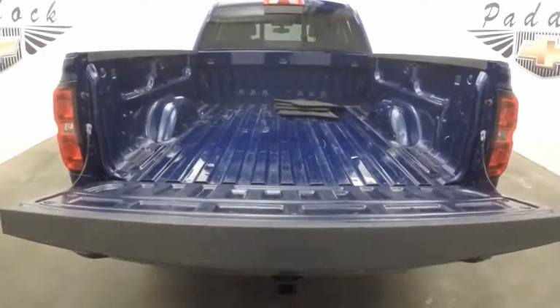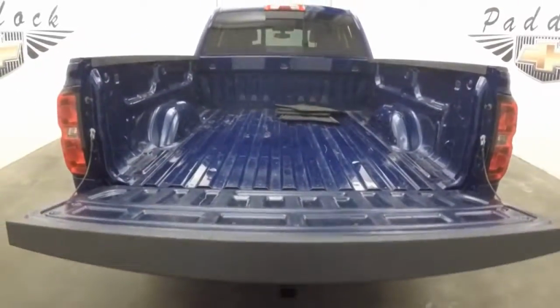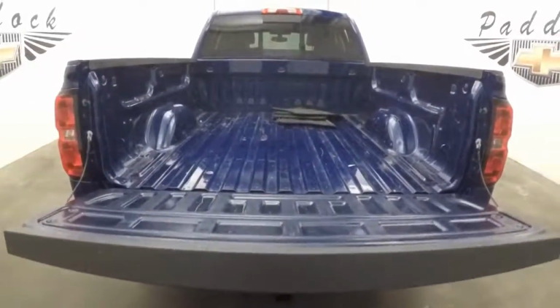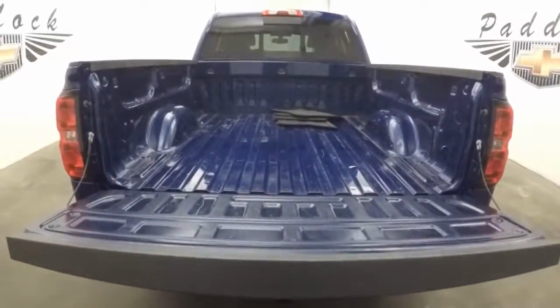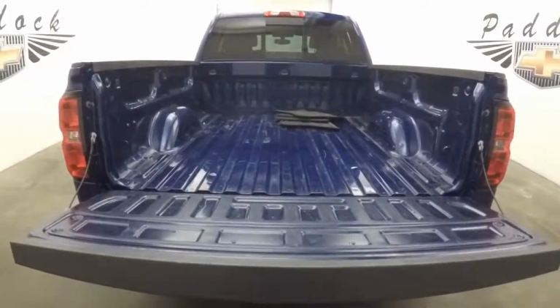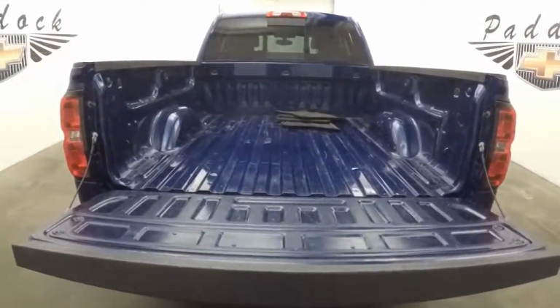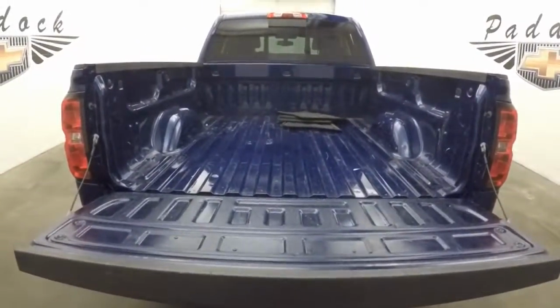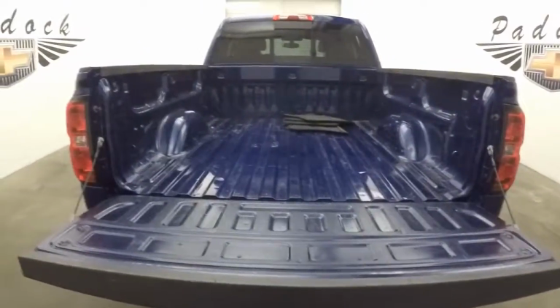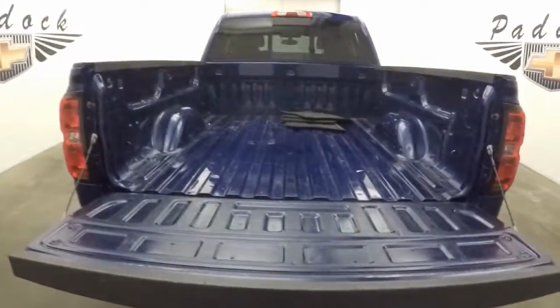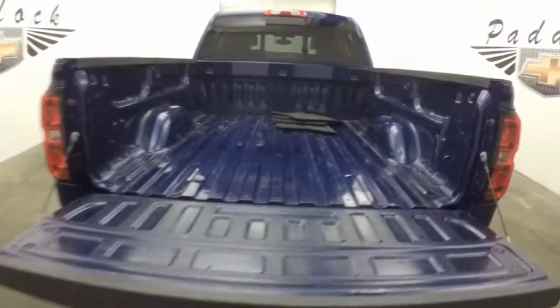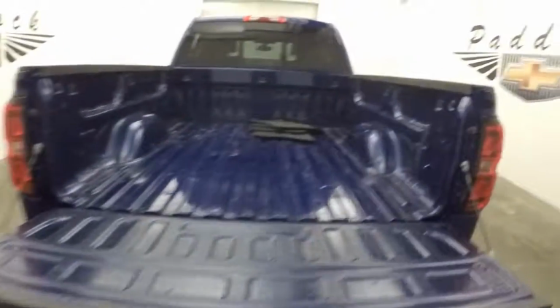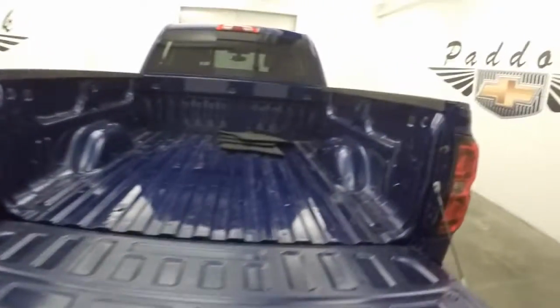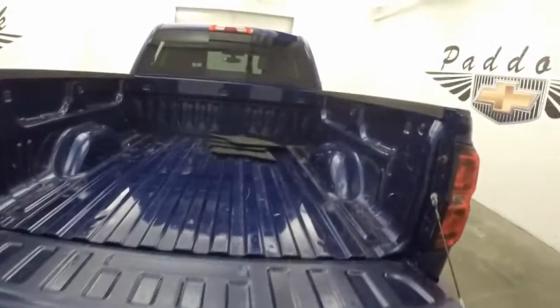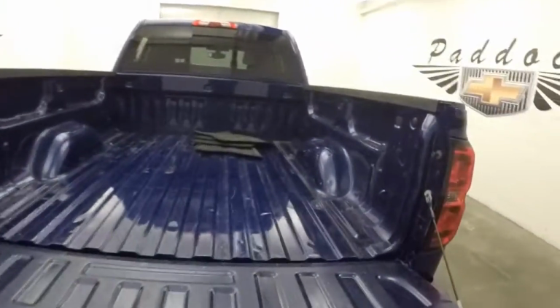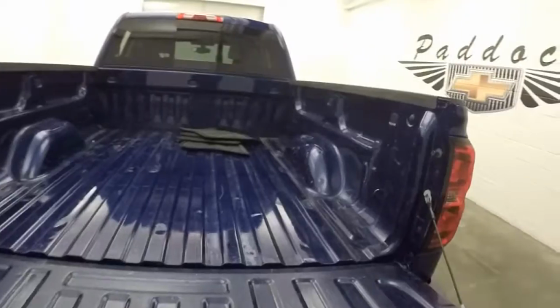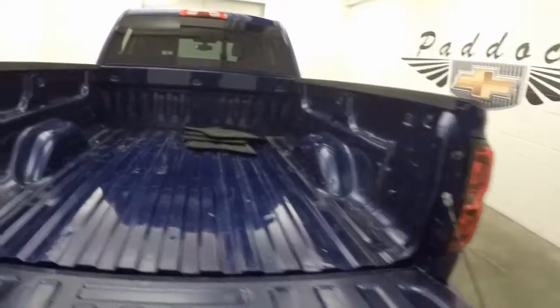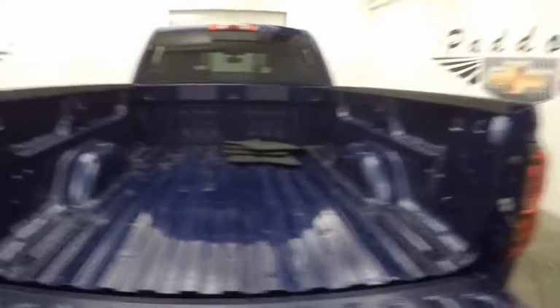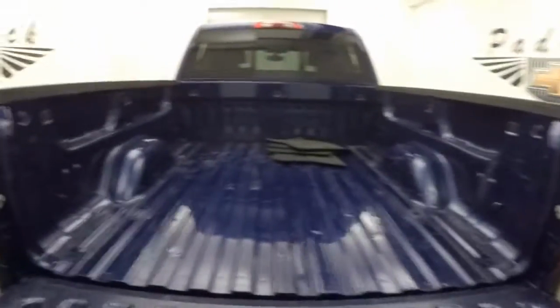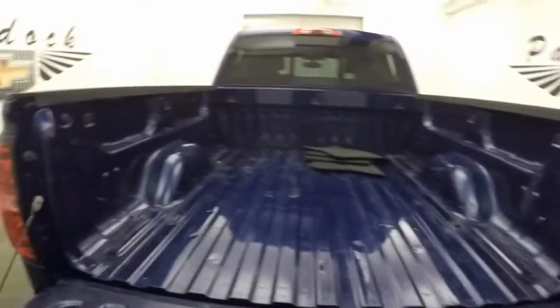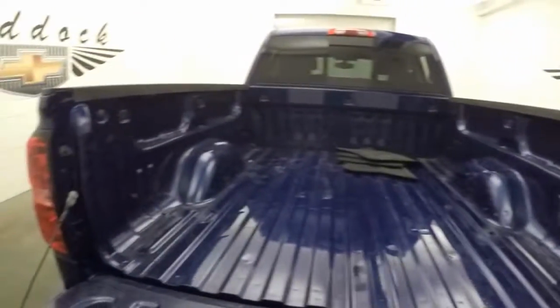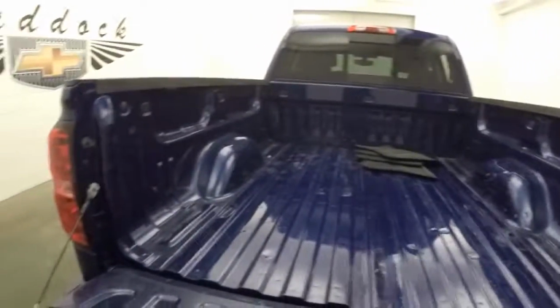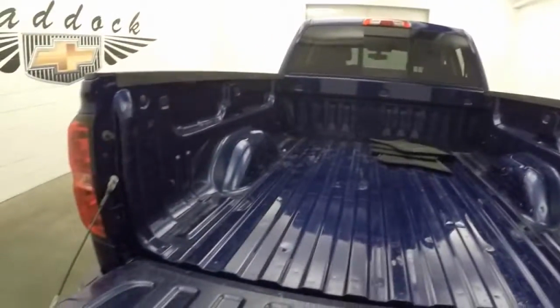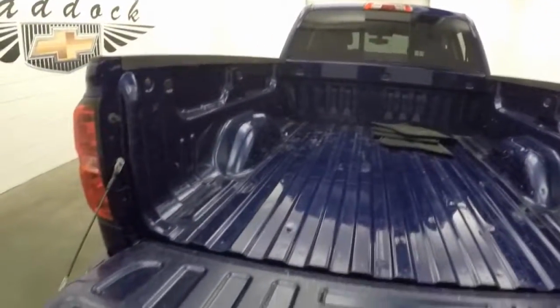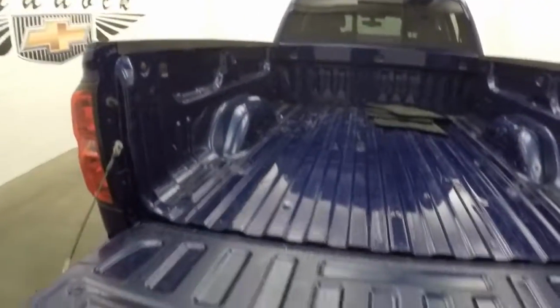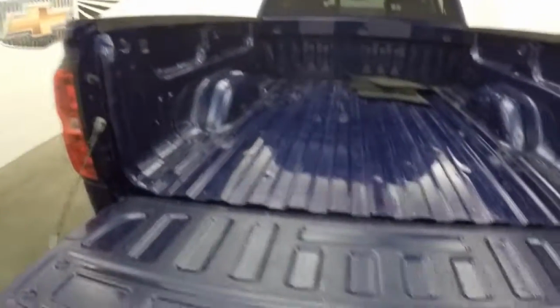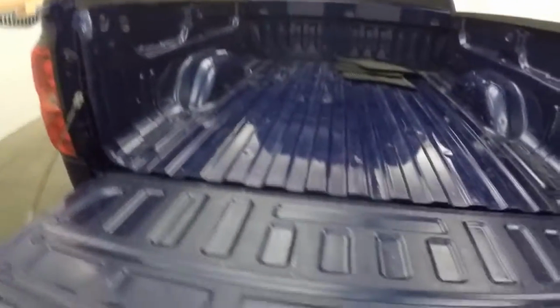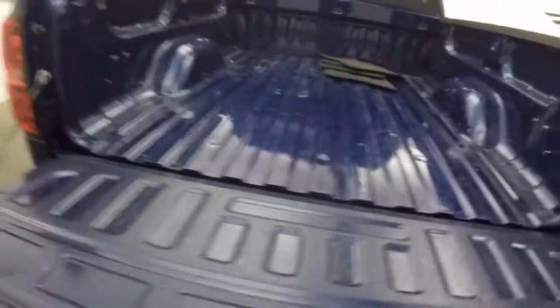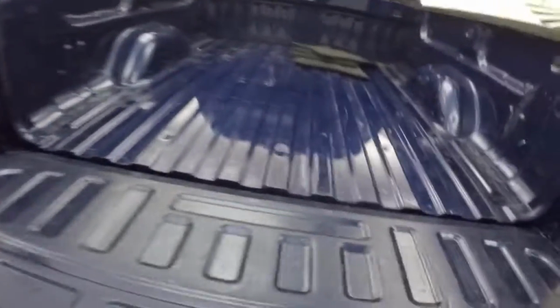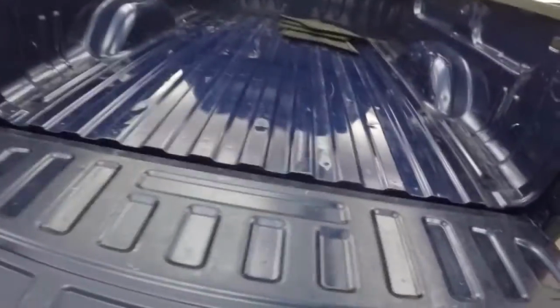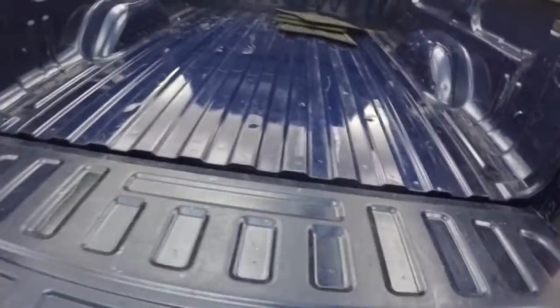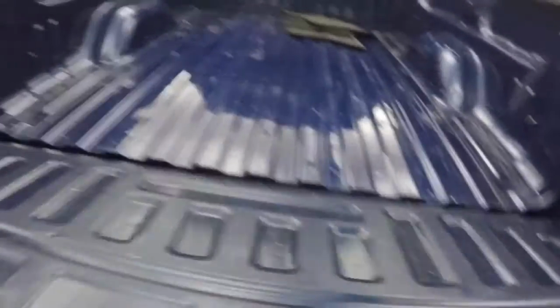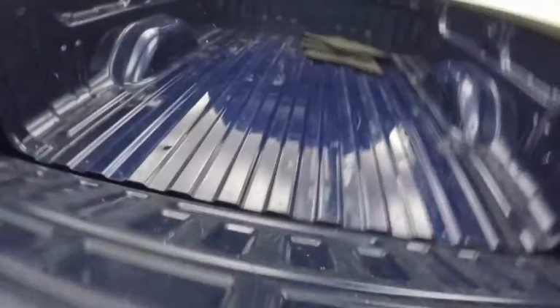Nice slow drop tailgate. The bed is in decent shape.